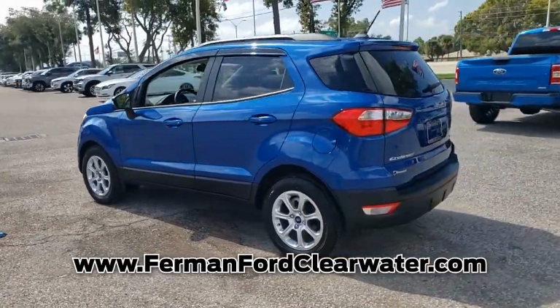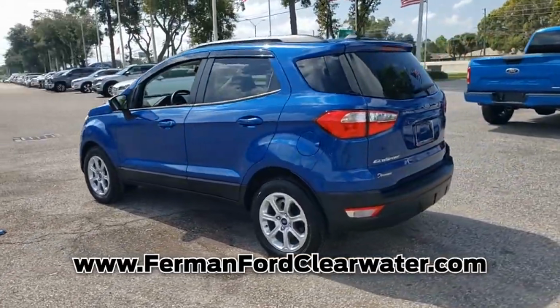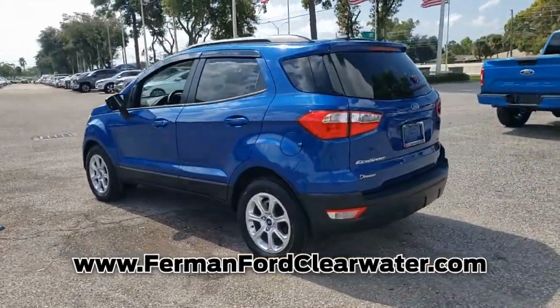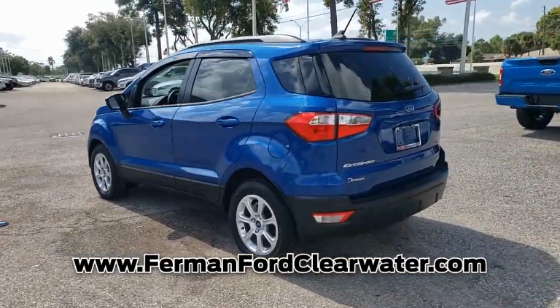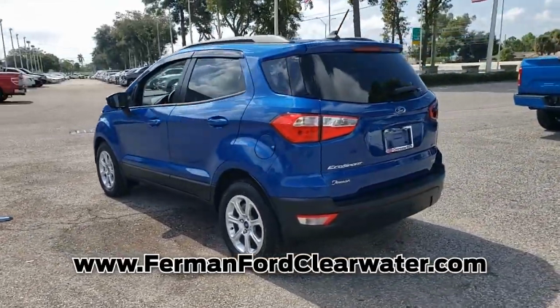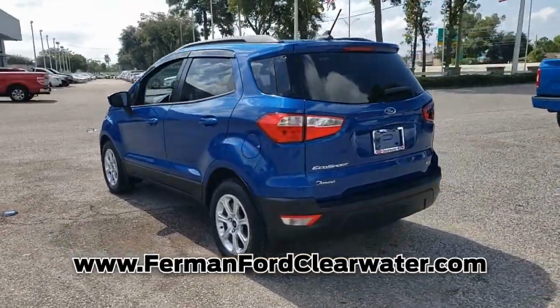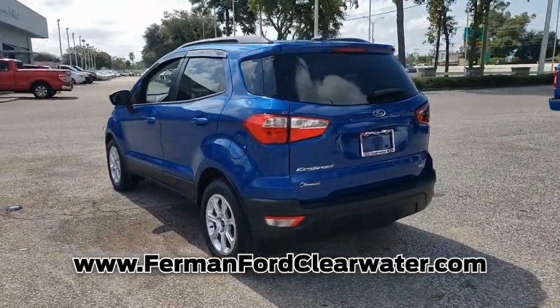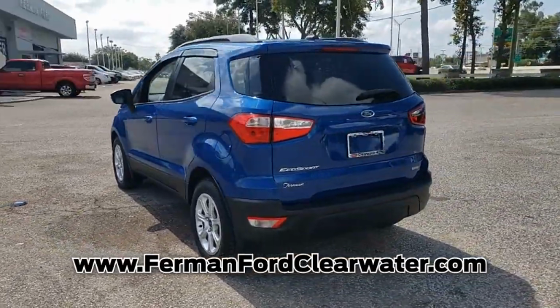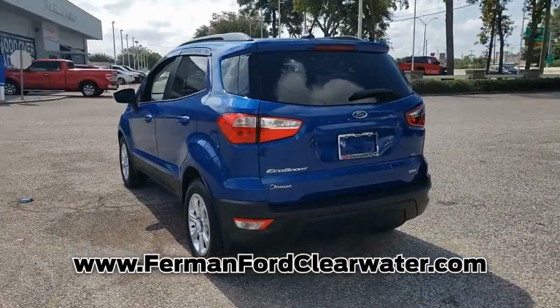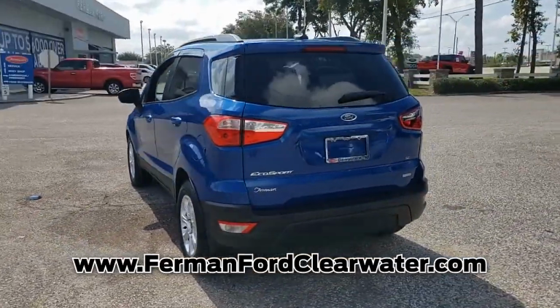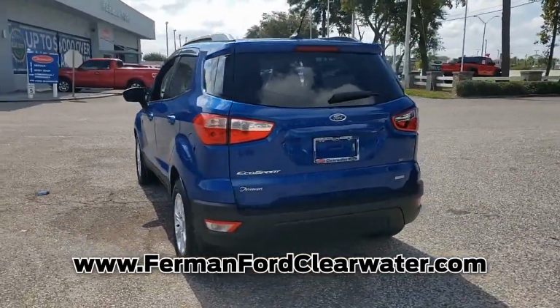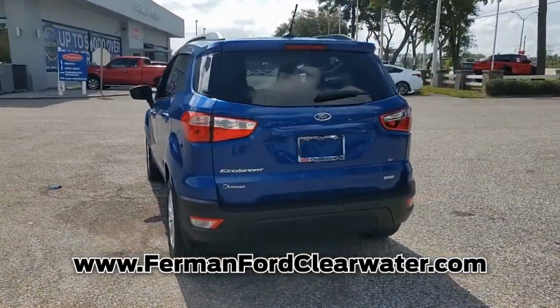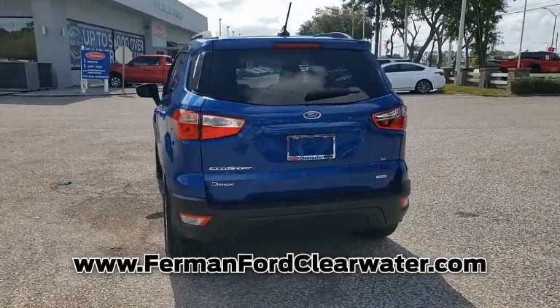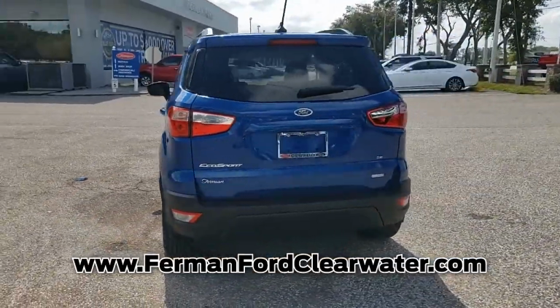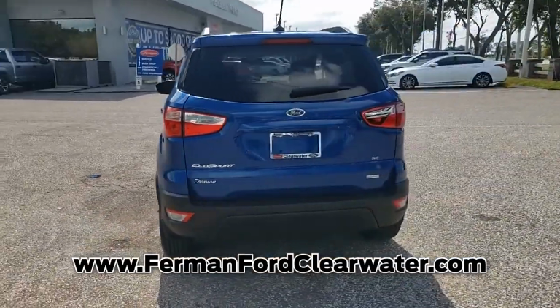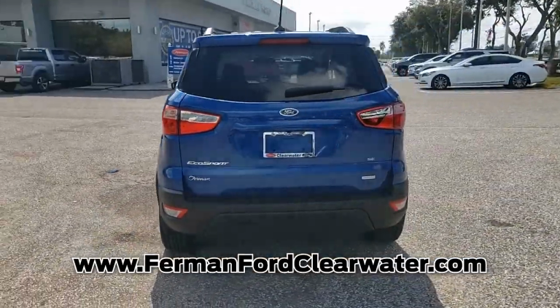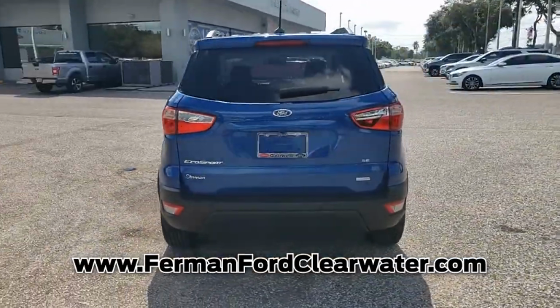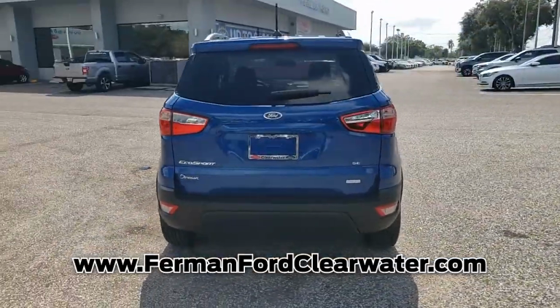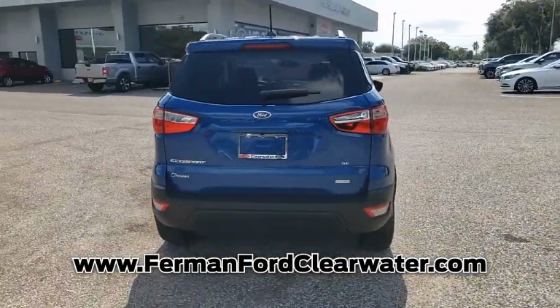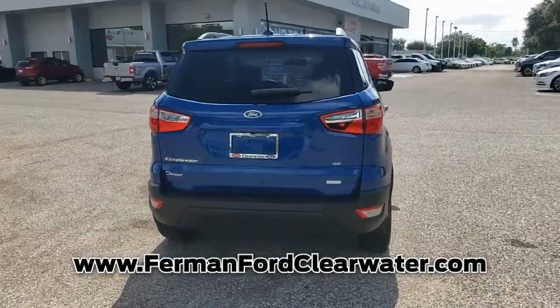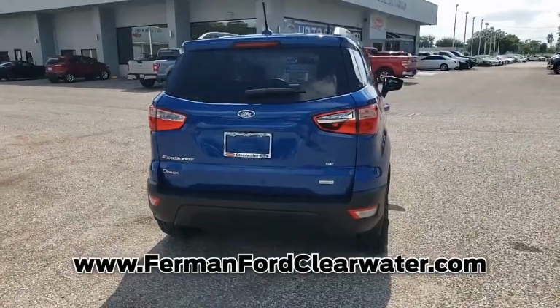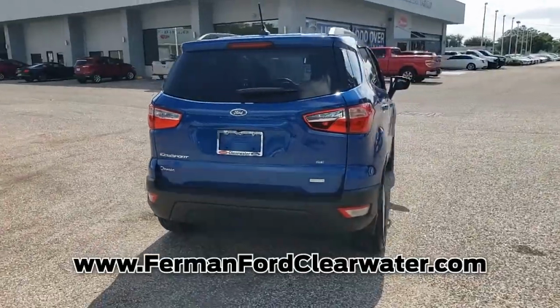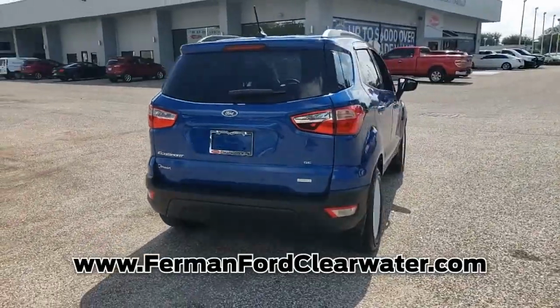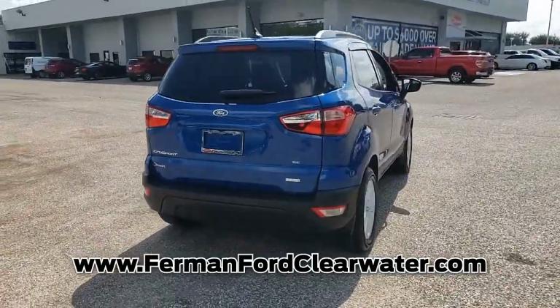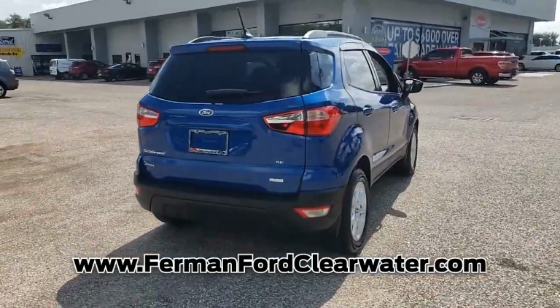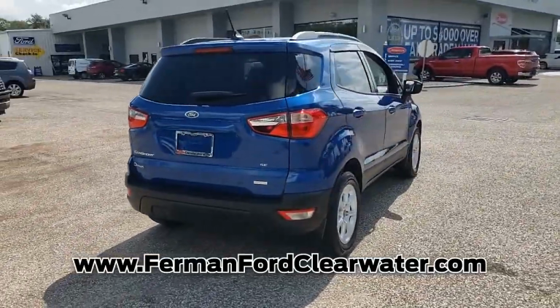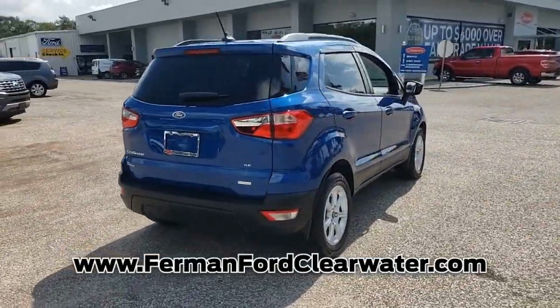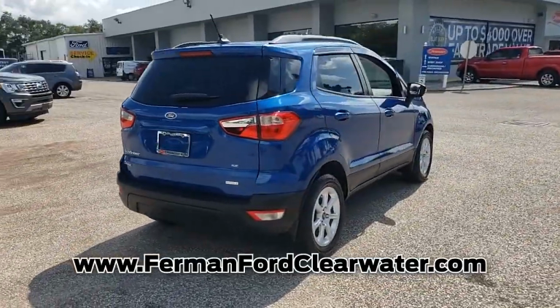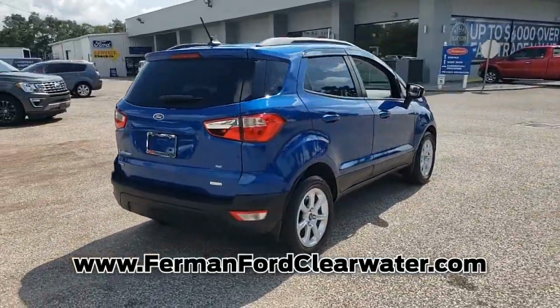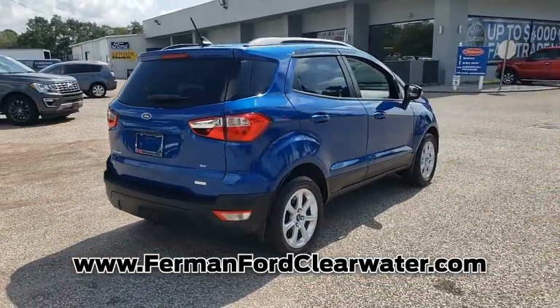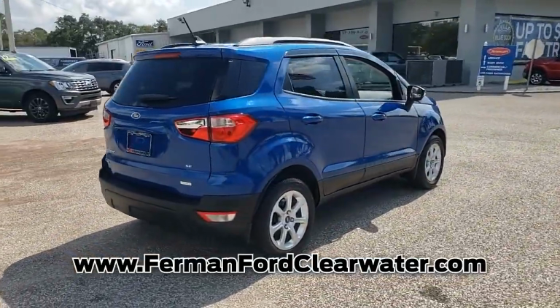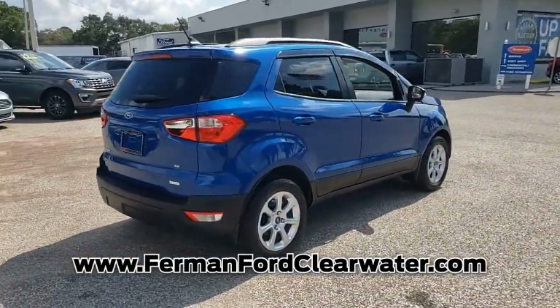This SUV is an exceptional value and won't sit on our lot very long. Get in here today before it is gone.